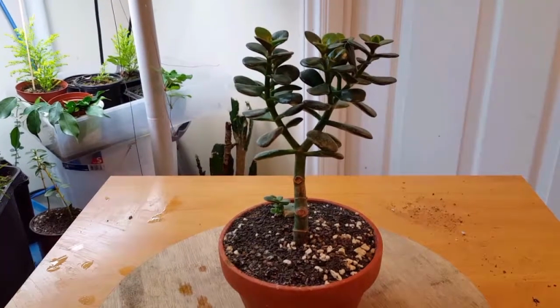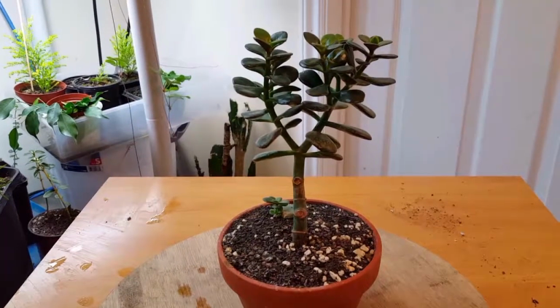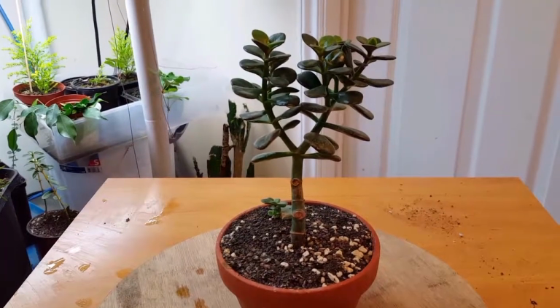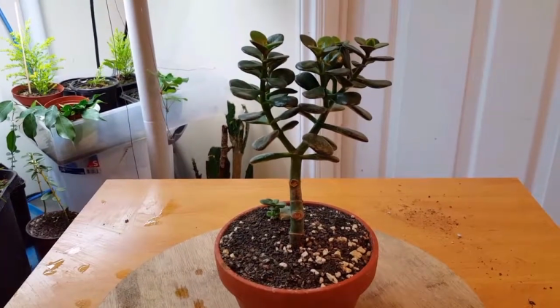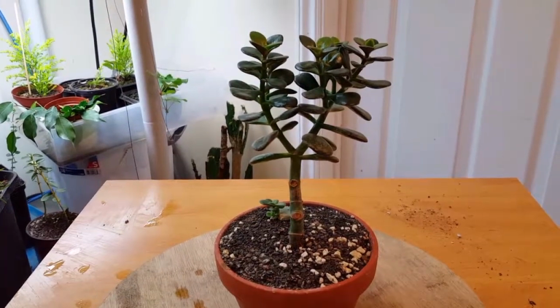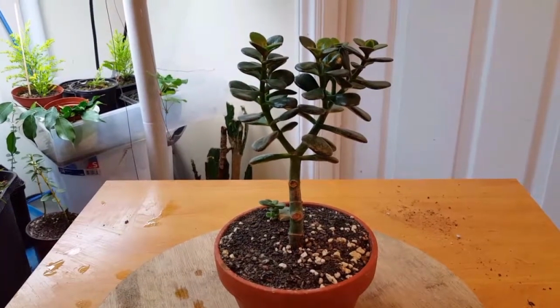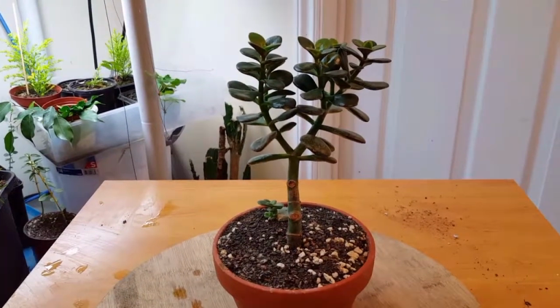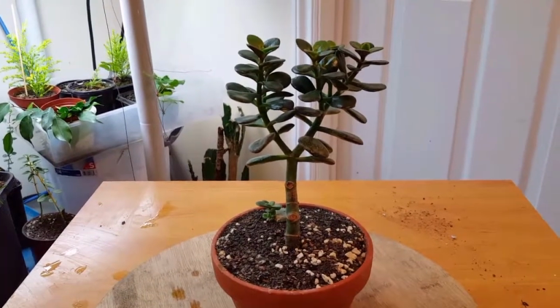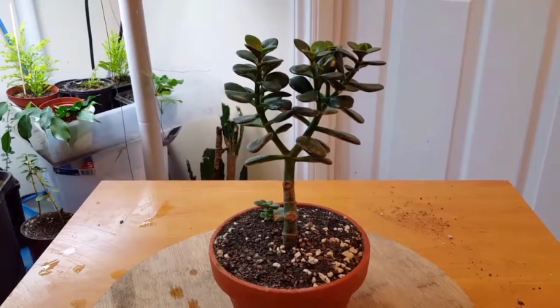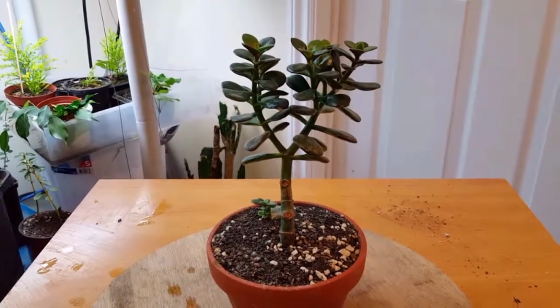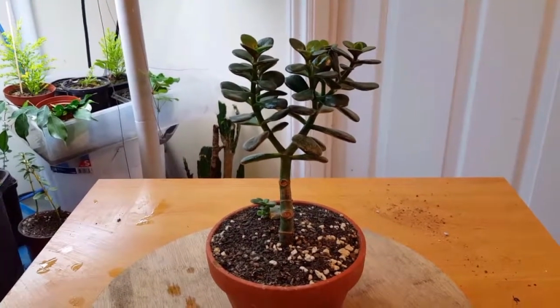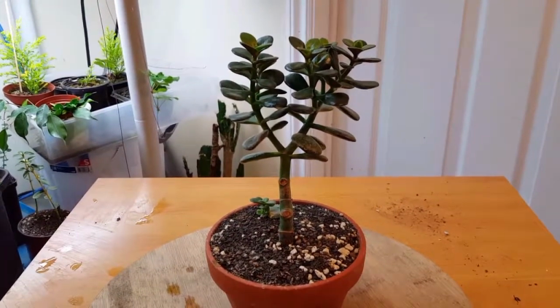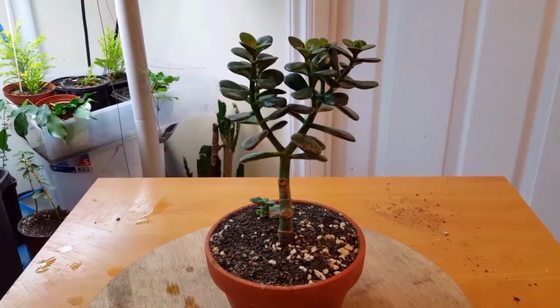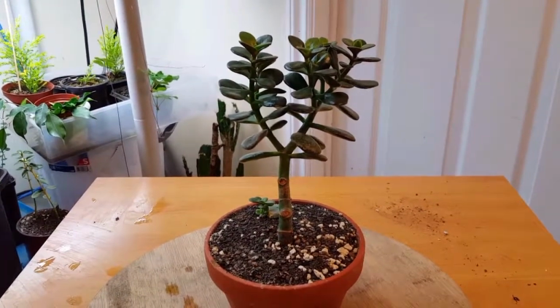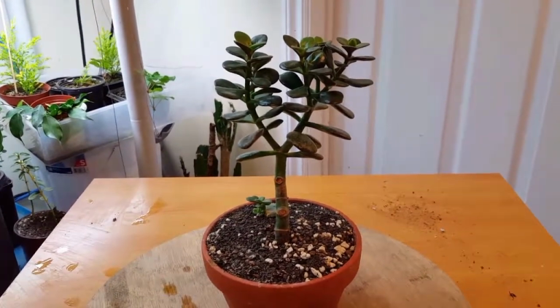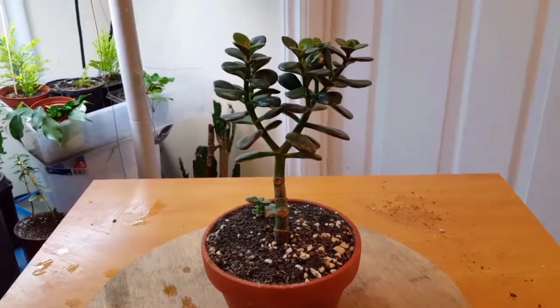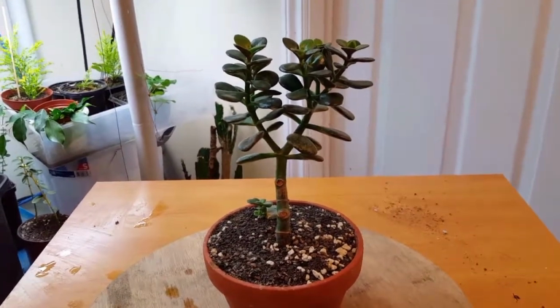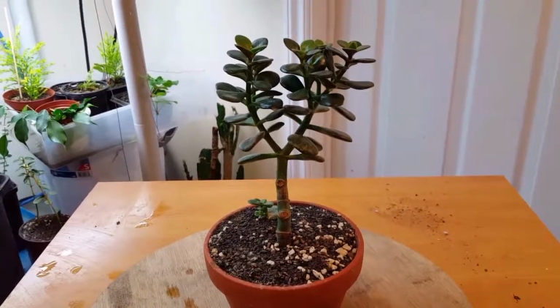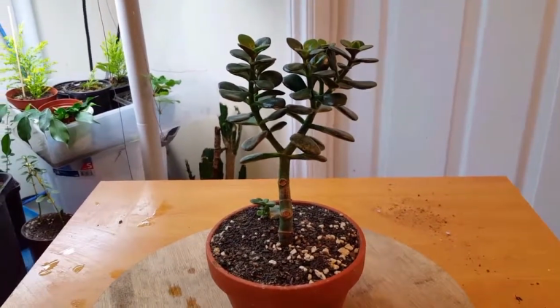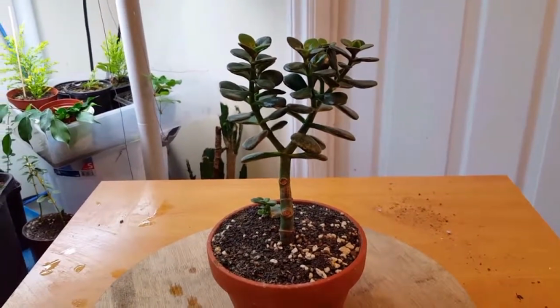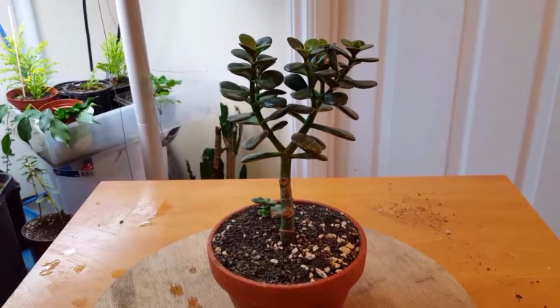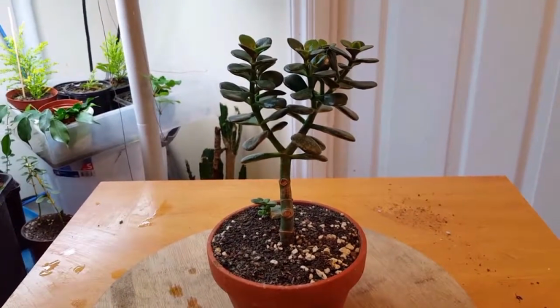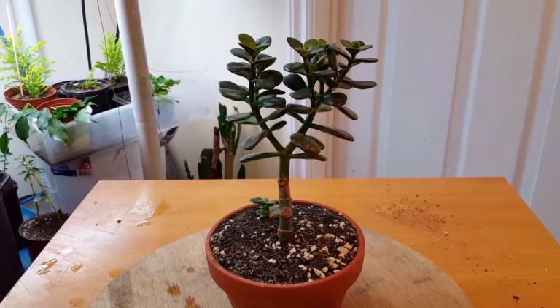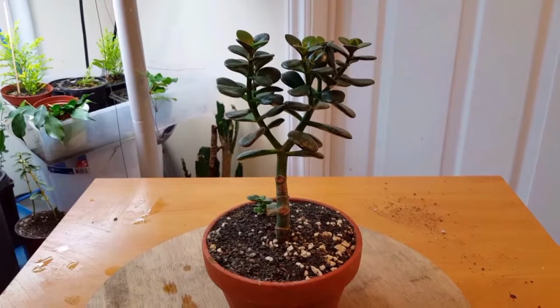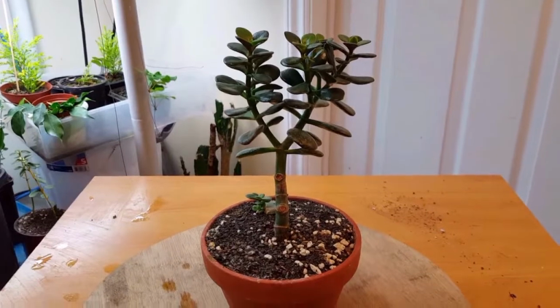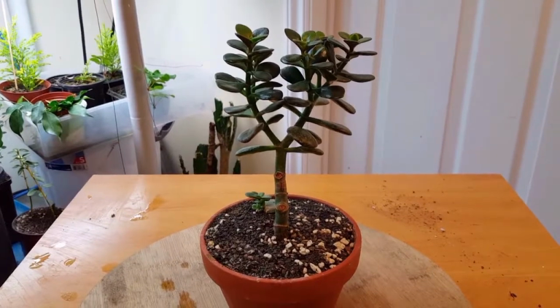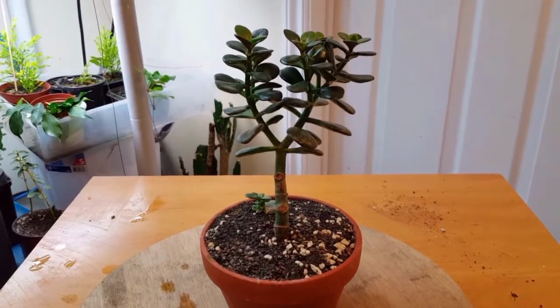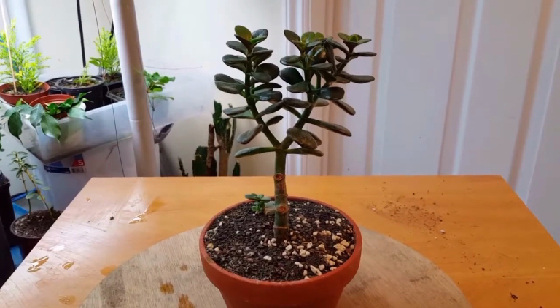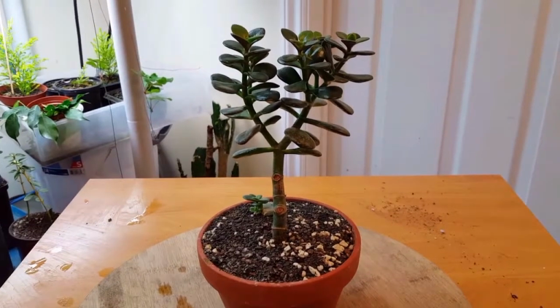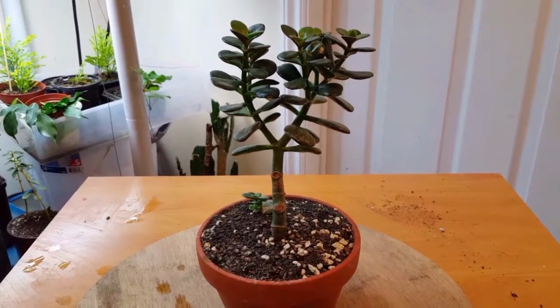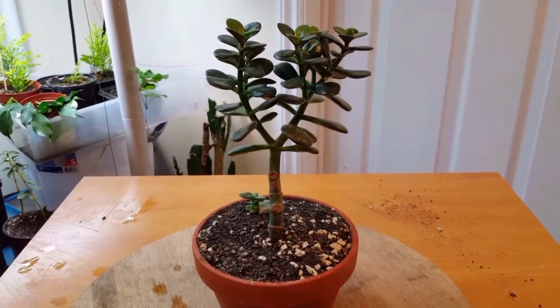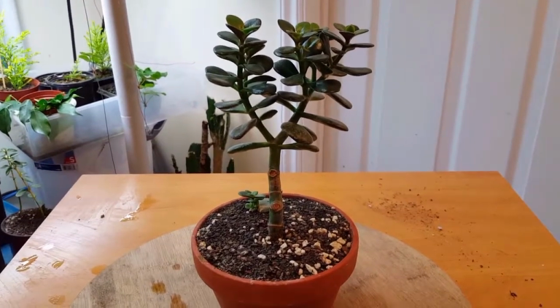Hello everyone. Today I want to show you my Crassula Ovata, or my Jade Bonsai.